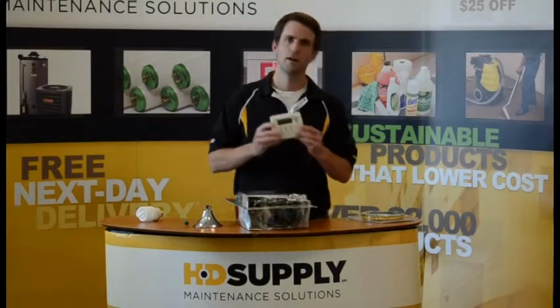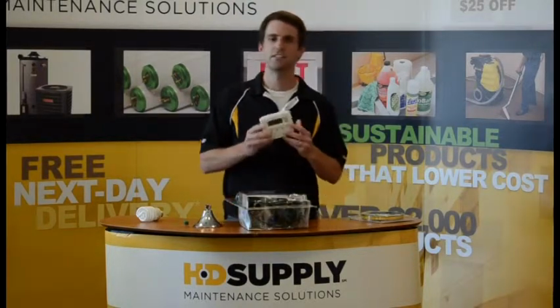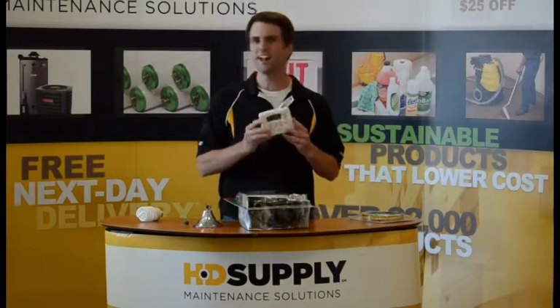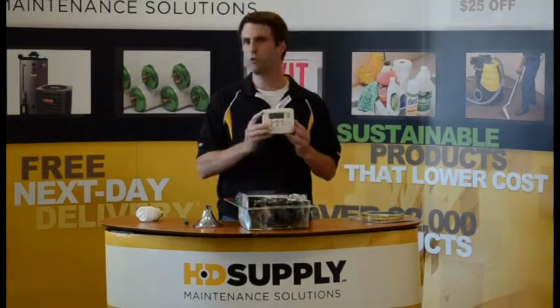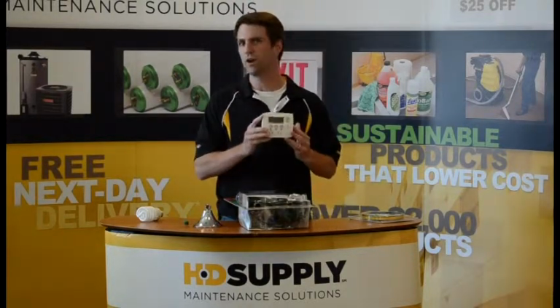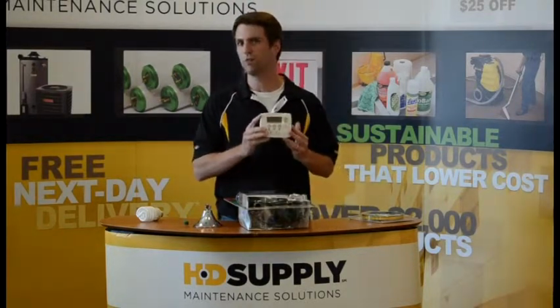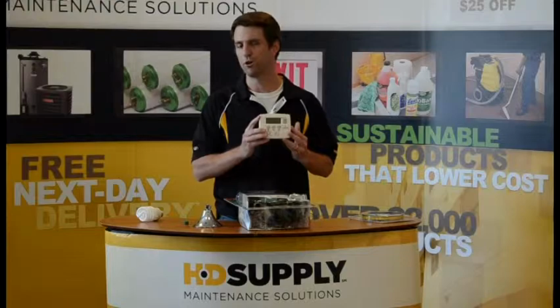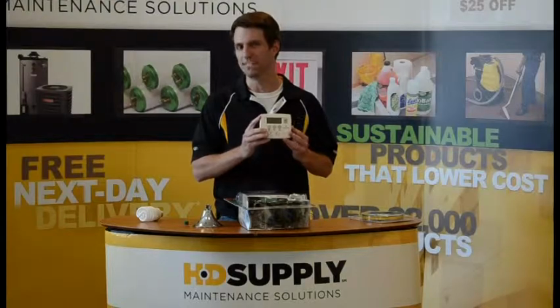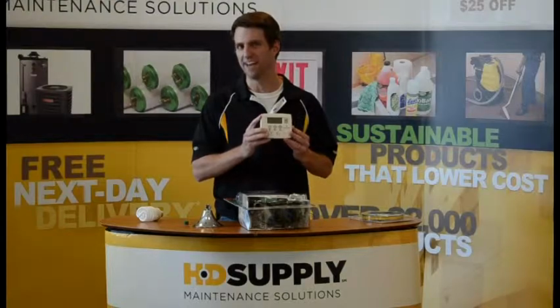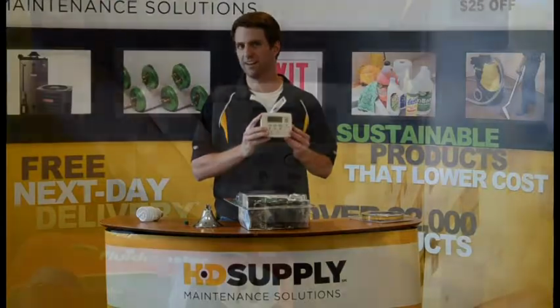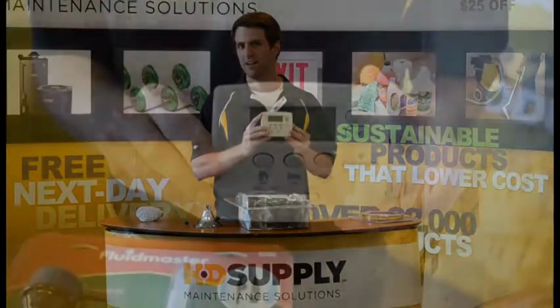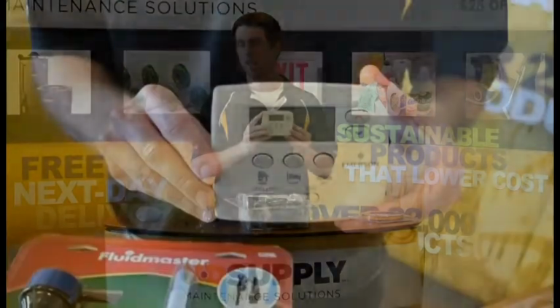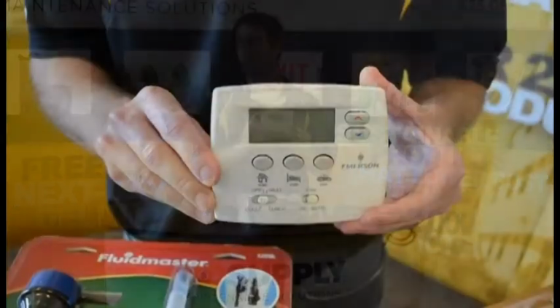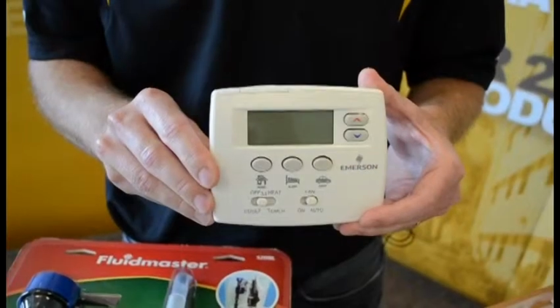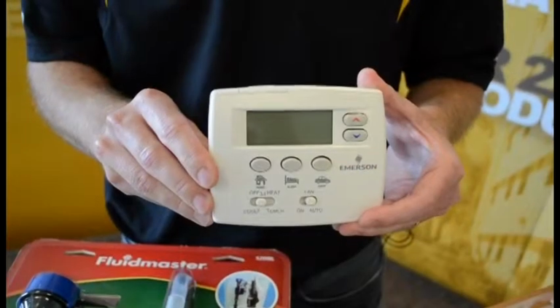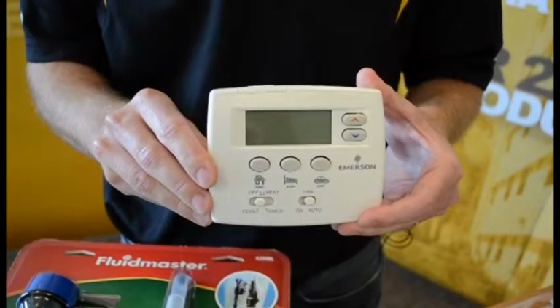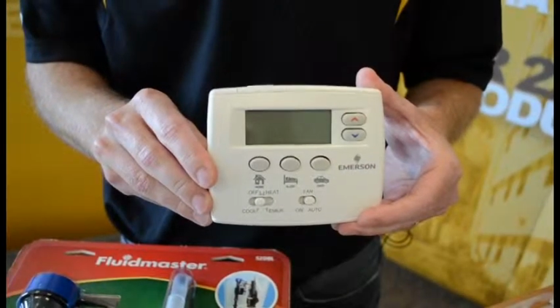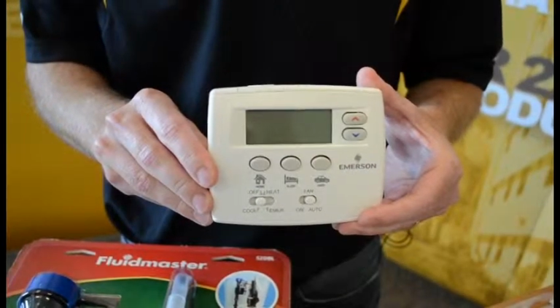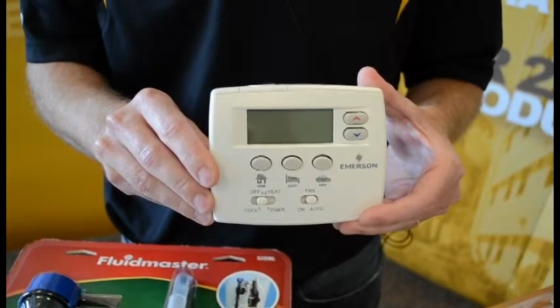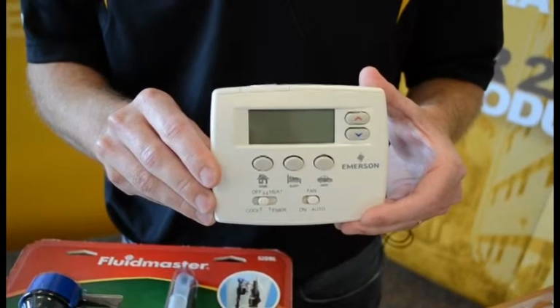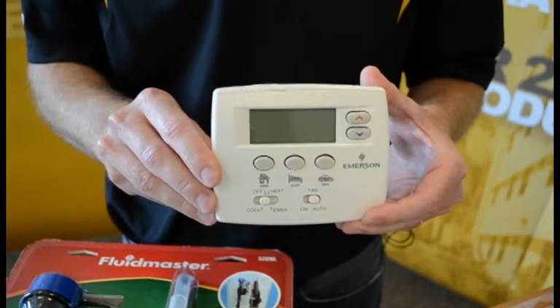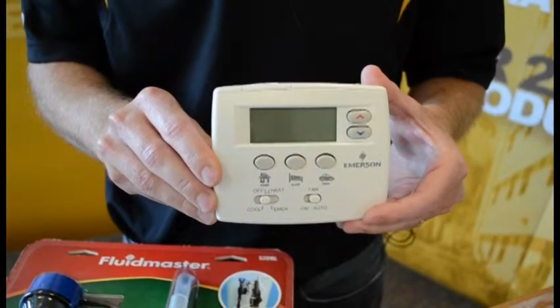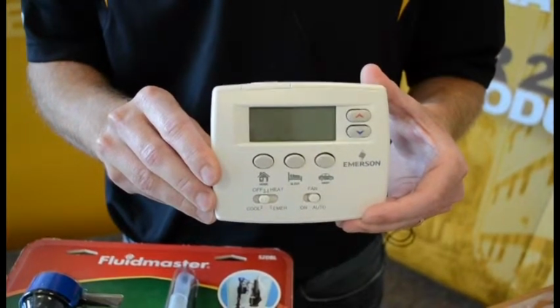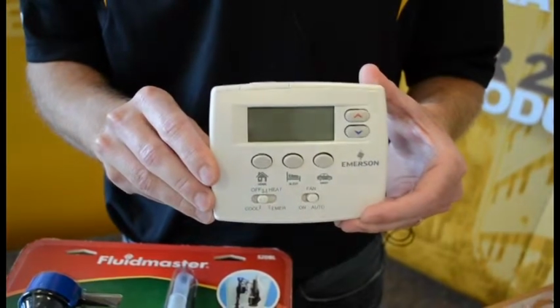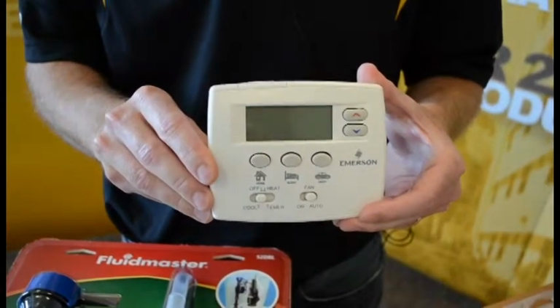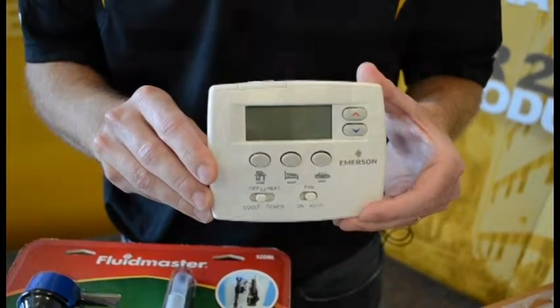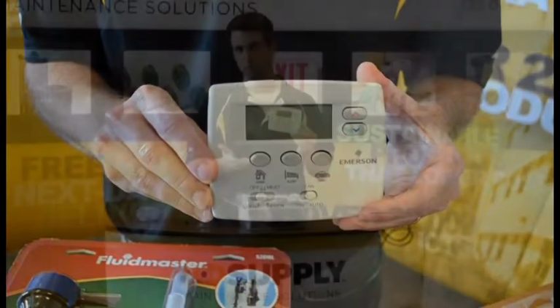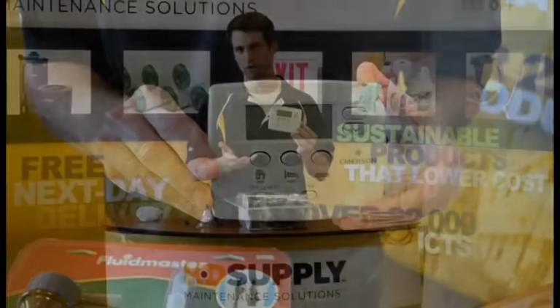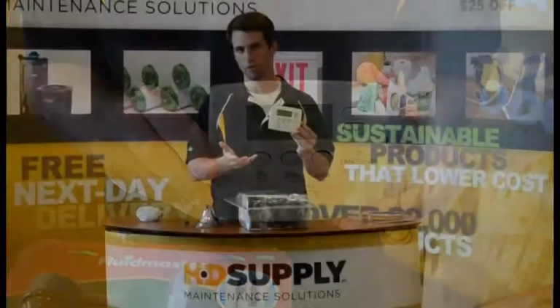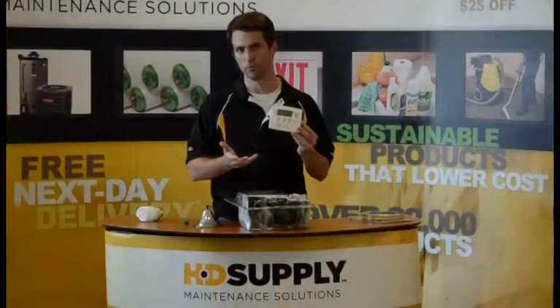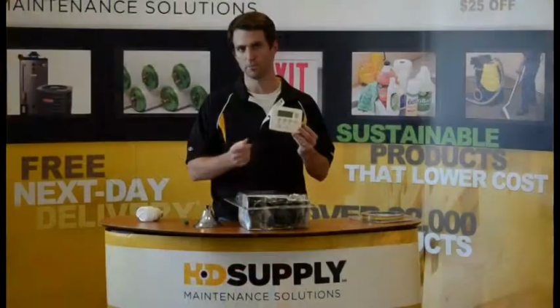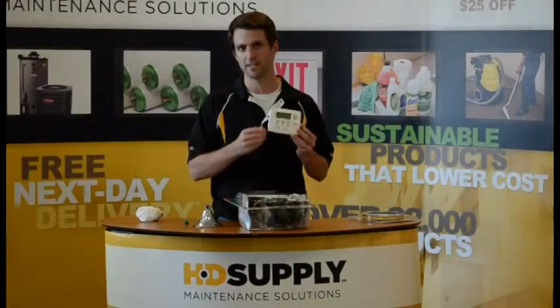Install a programmable thermostat, and then most importantly make sure you teach your residents how to program the programmable thermostat.